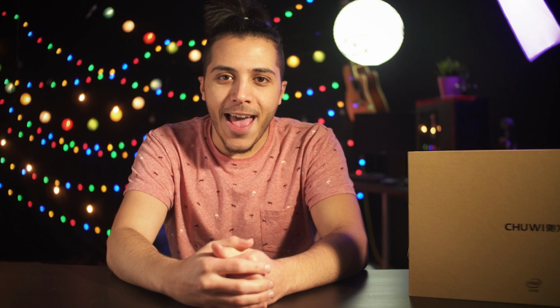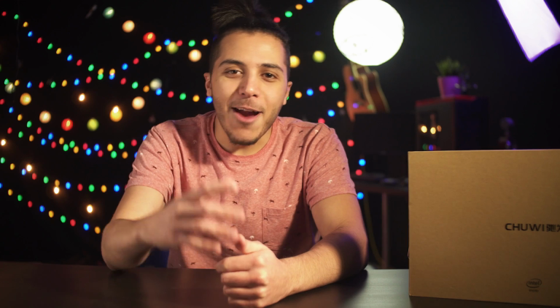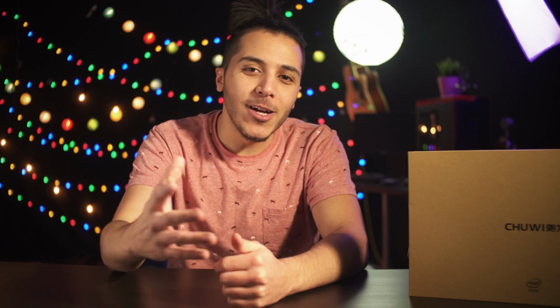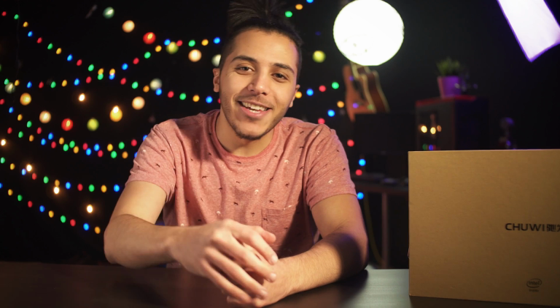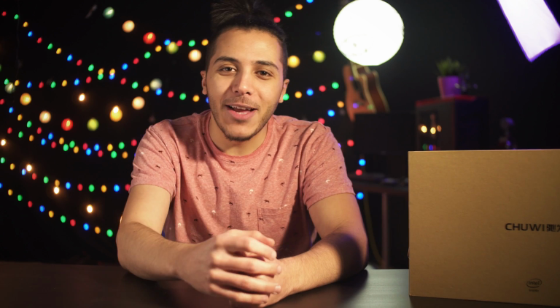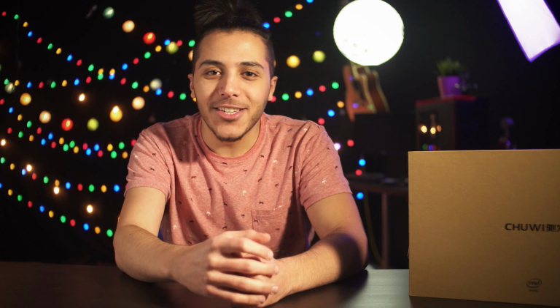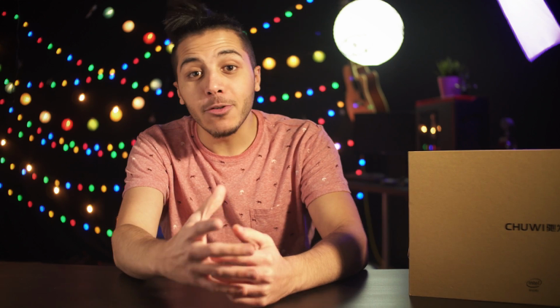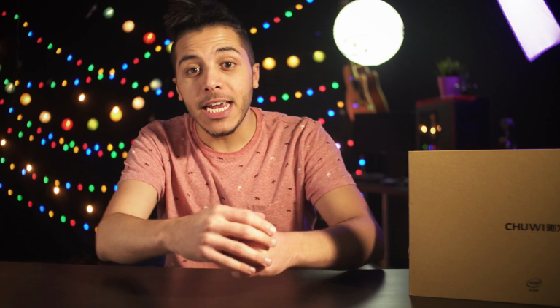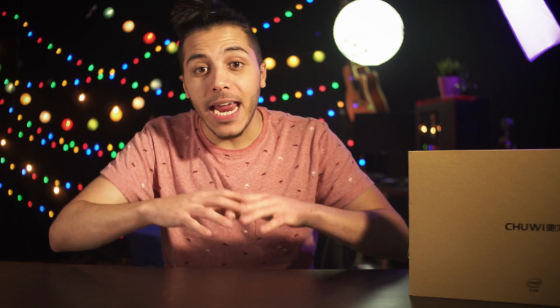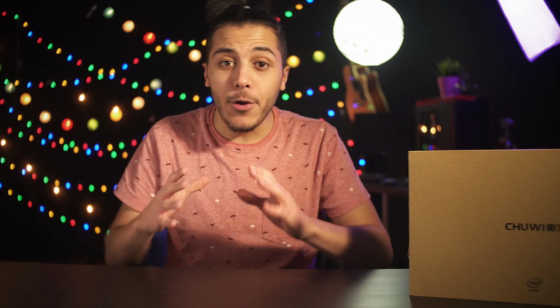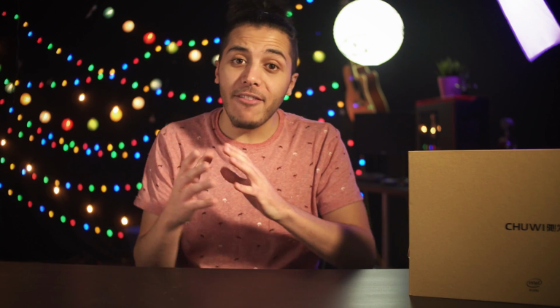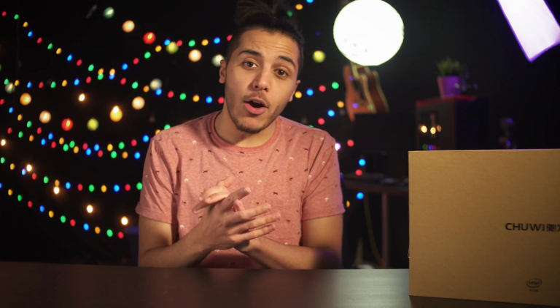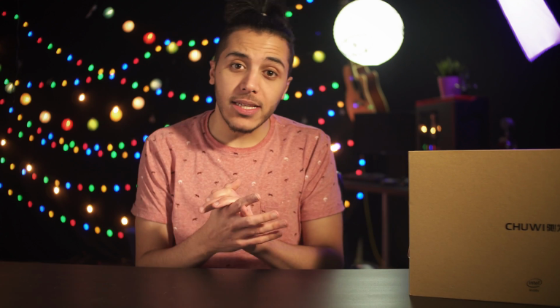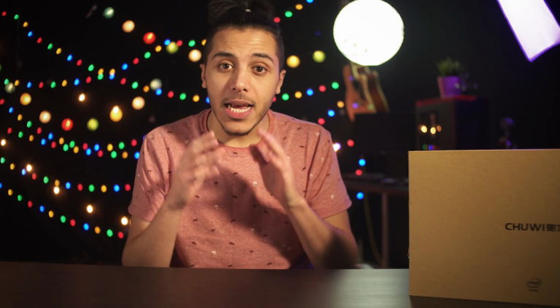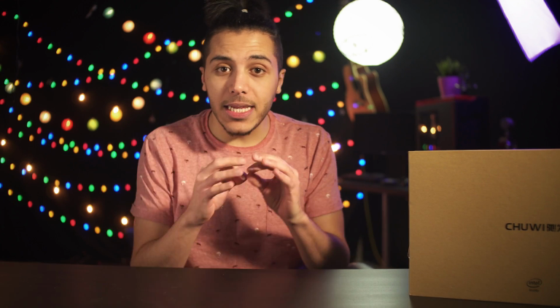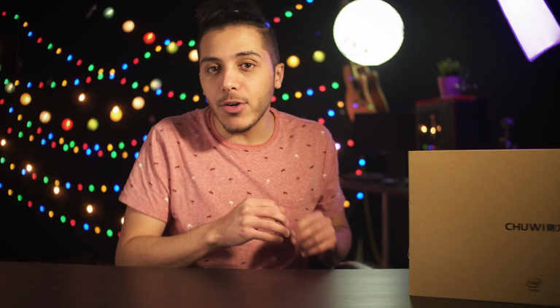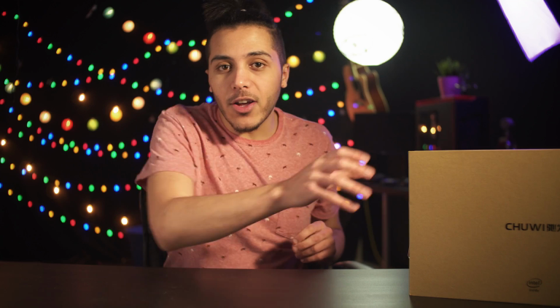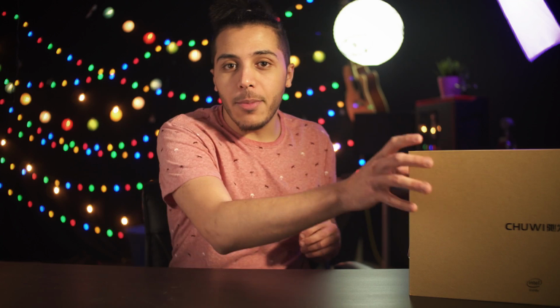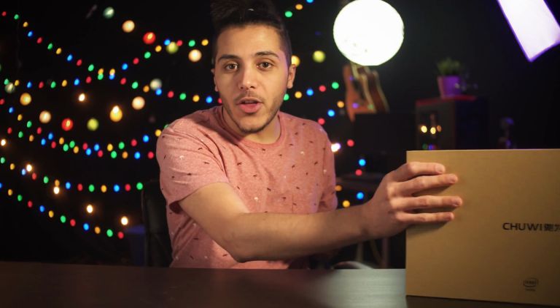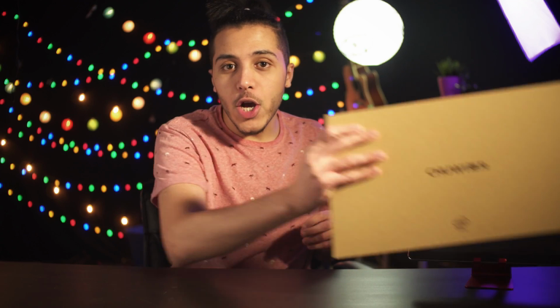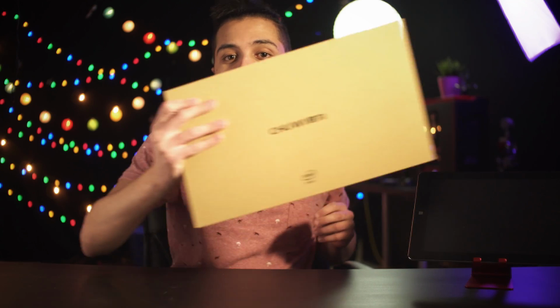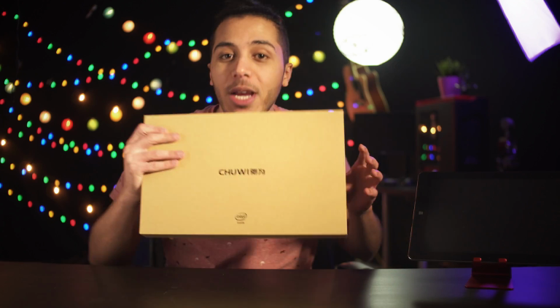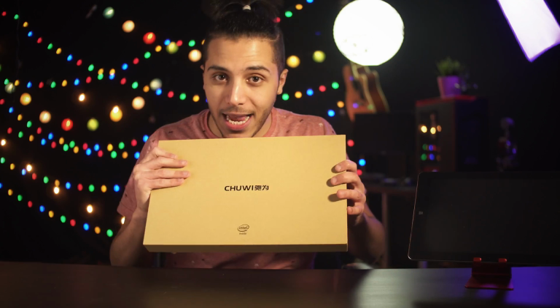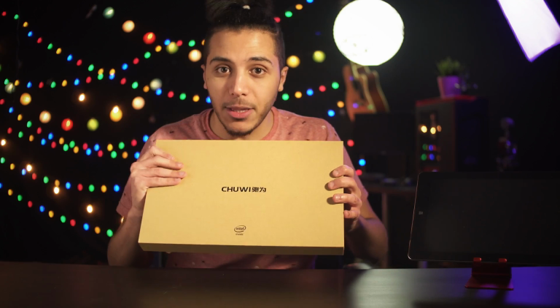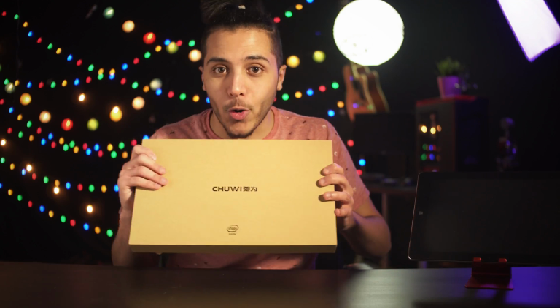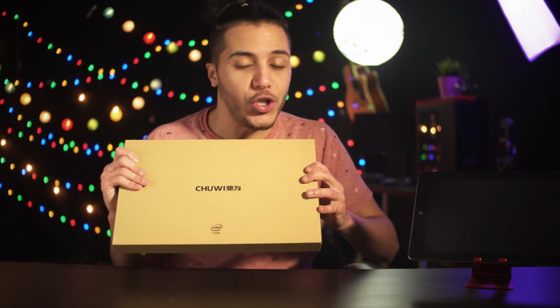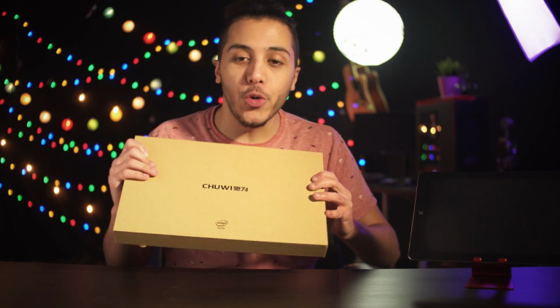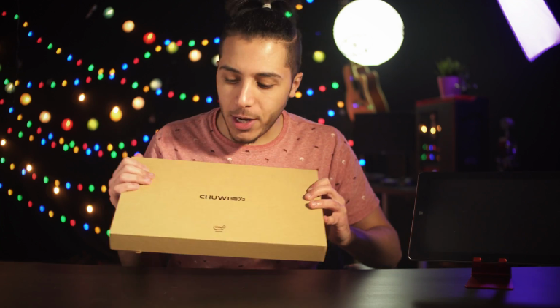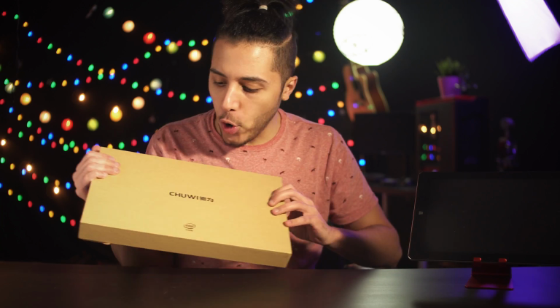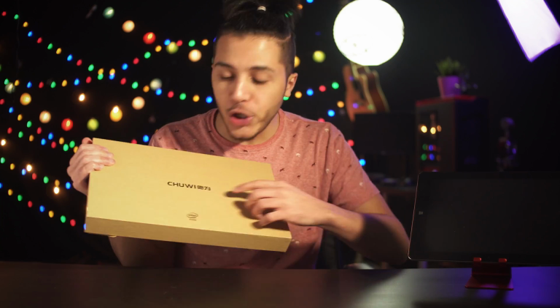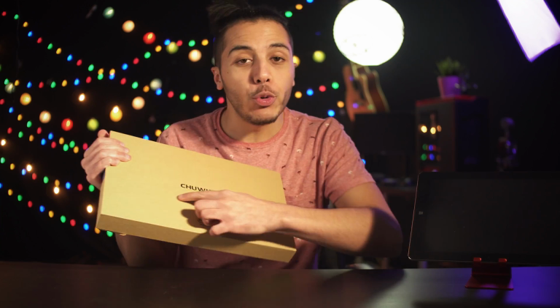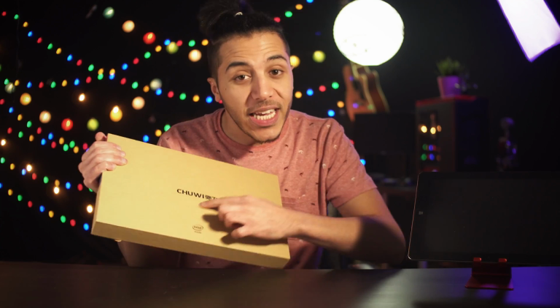Hey, what's up guys, Nils here. Today we're talking about the Chewy Tablet — or Chewy, depending on how you want to pronounce it.